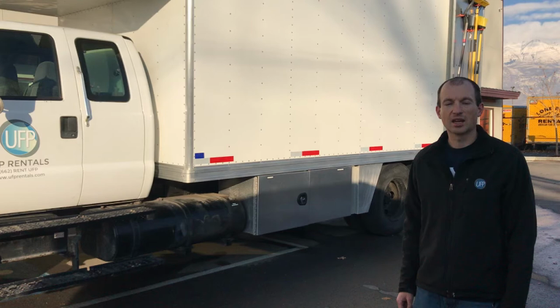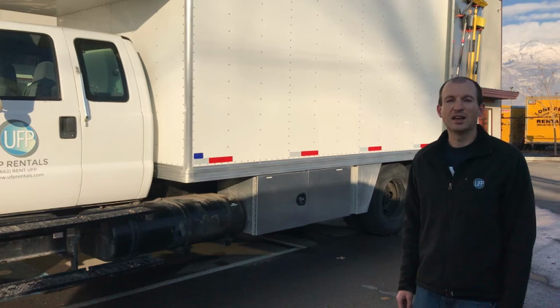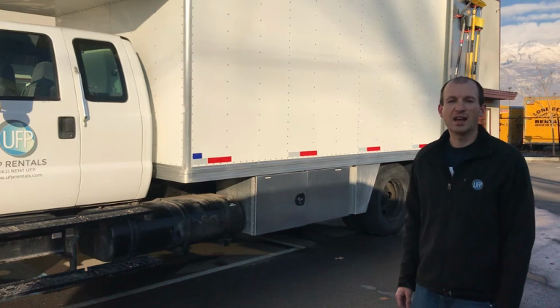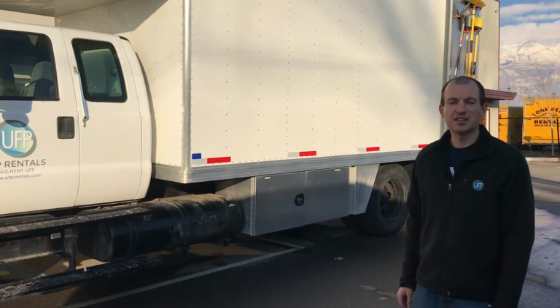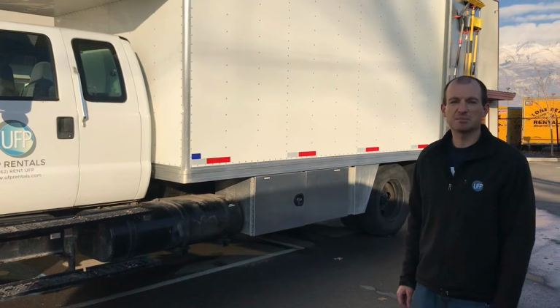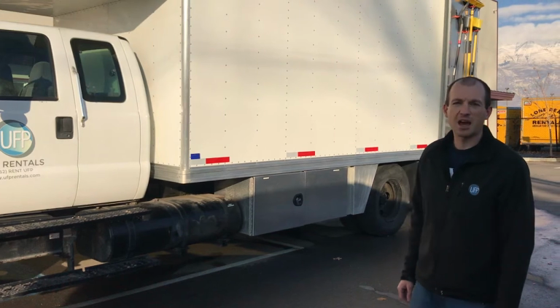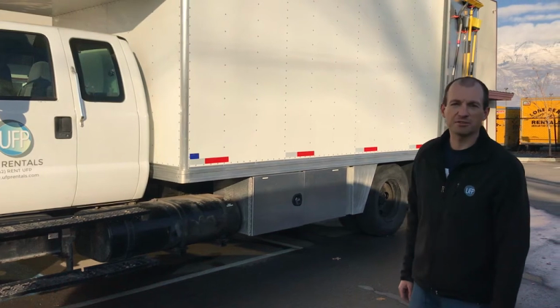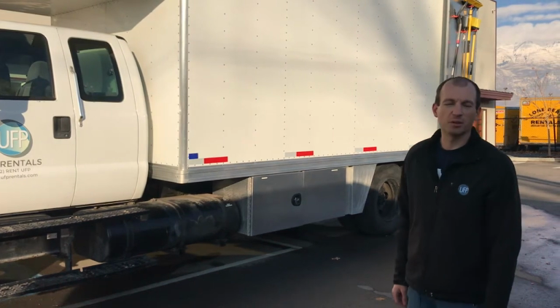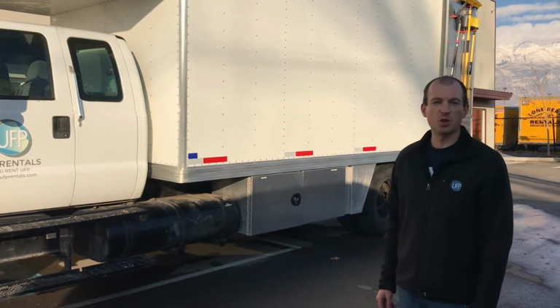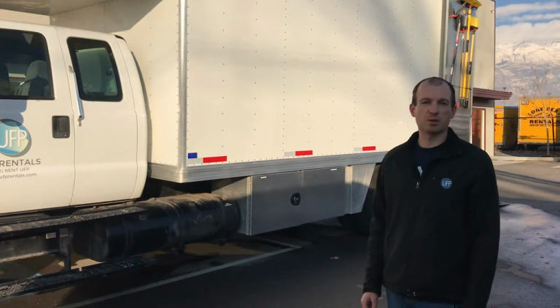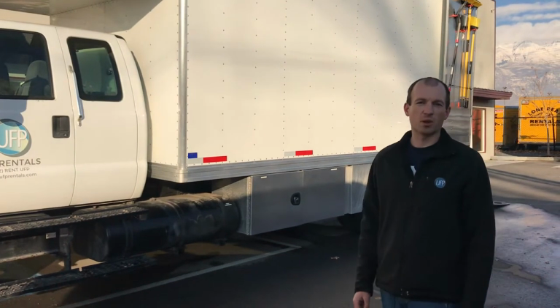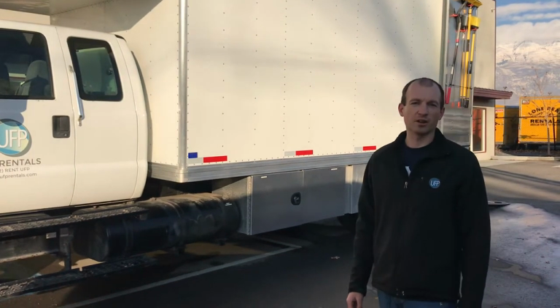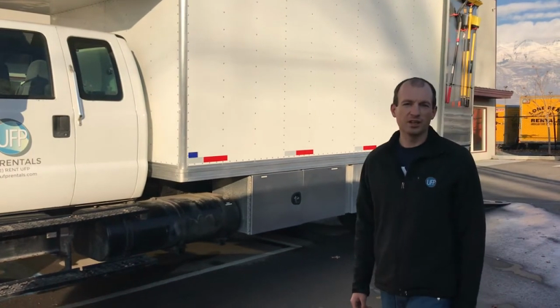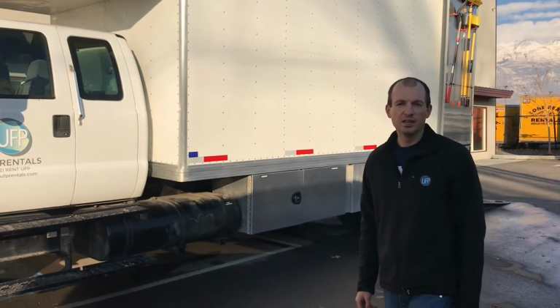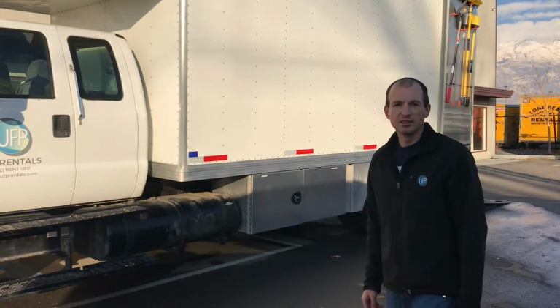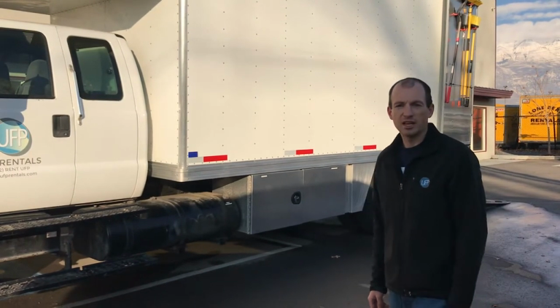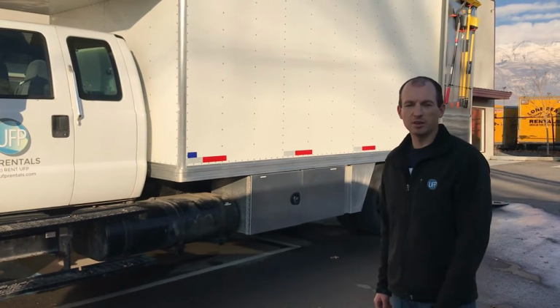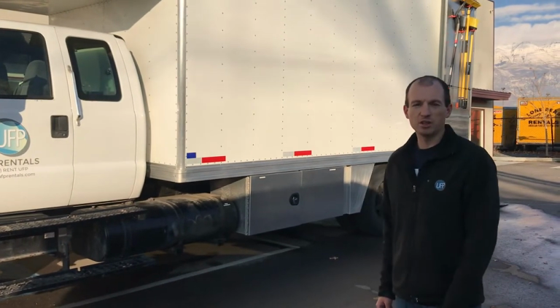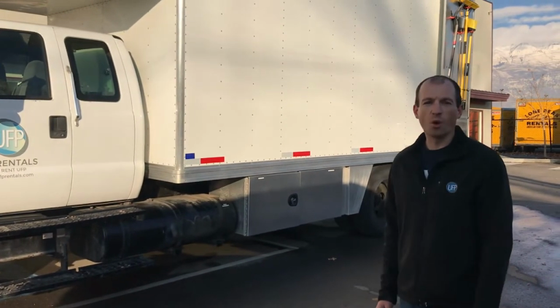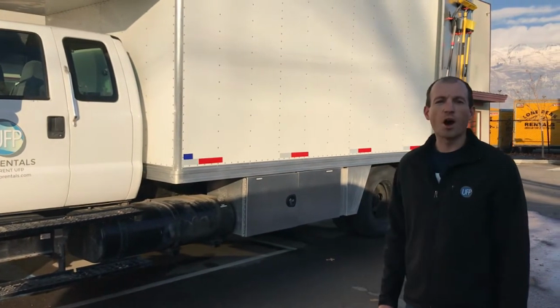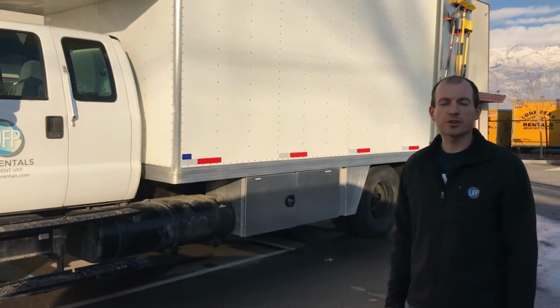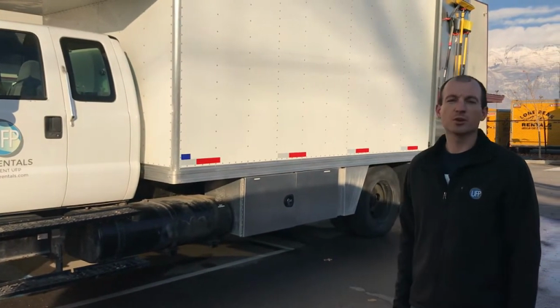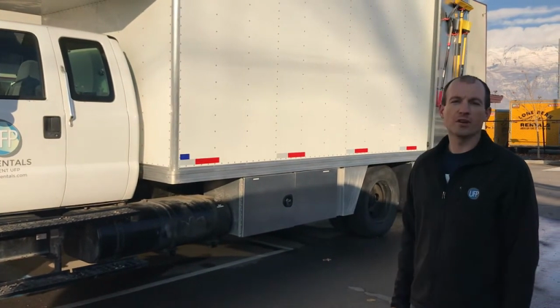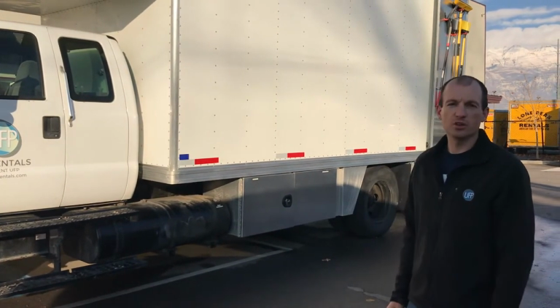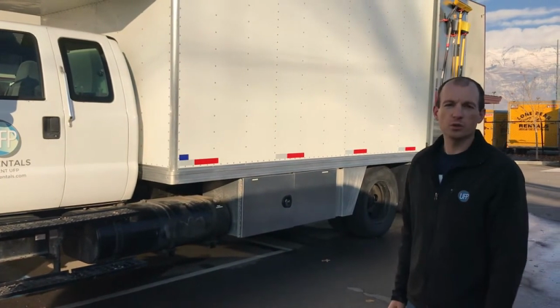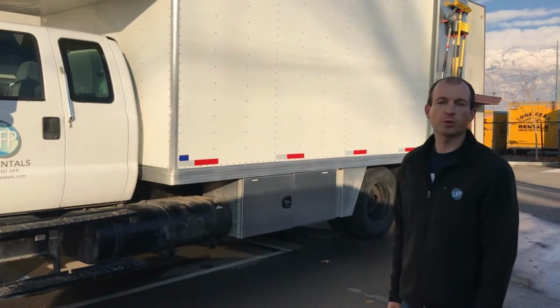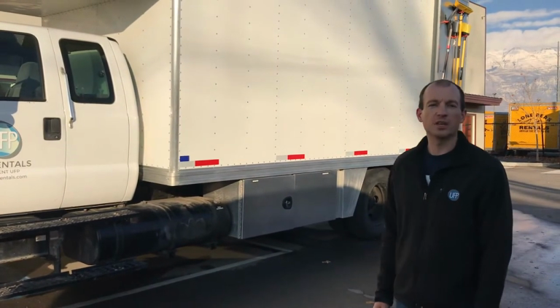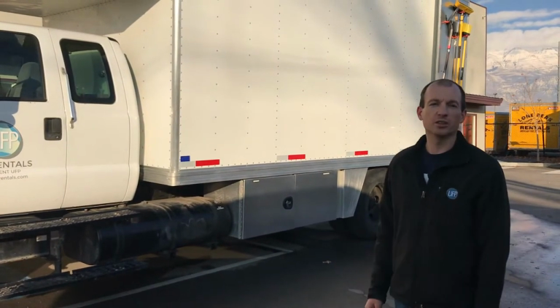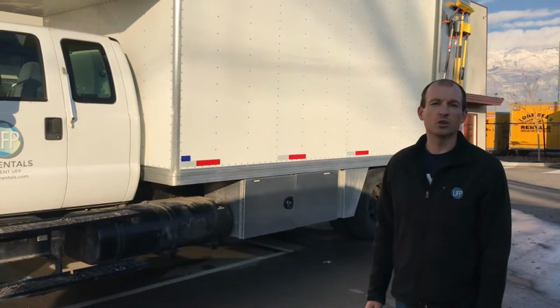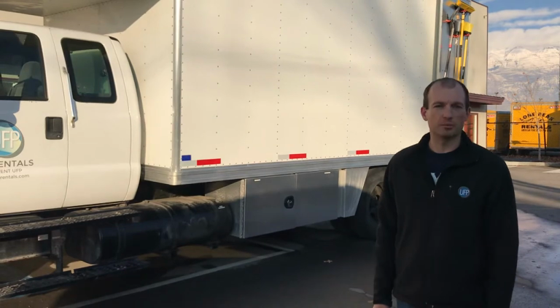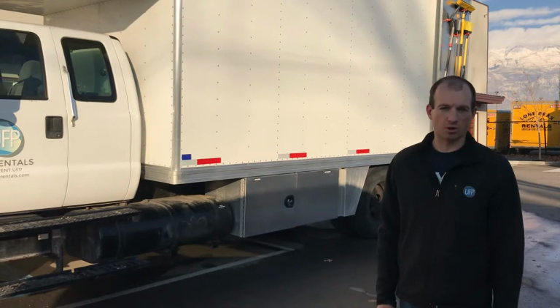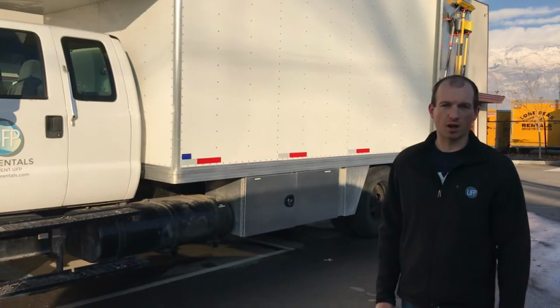Hey, it's Matt from UFP Rentals. Today I'm going to do a walkthrough of our new three-ton grip truck.